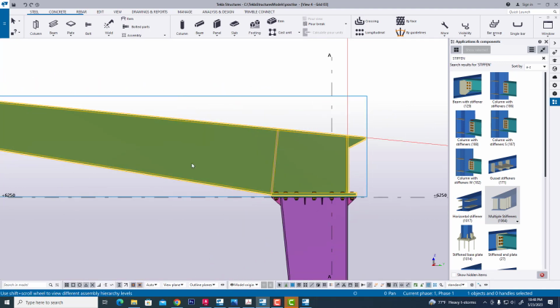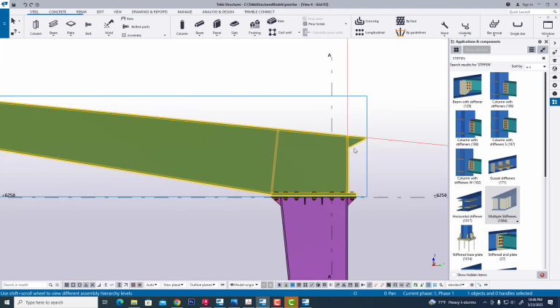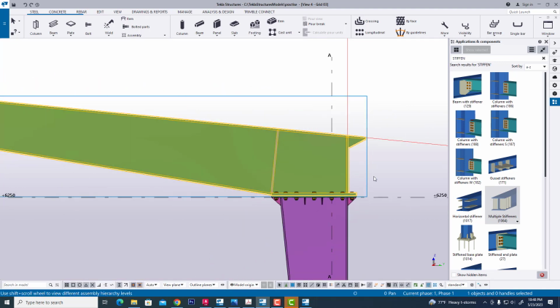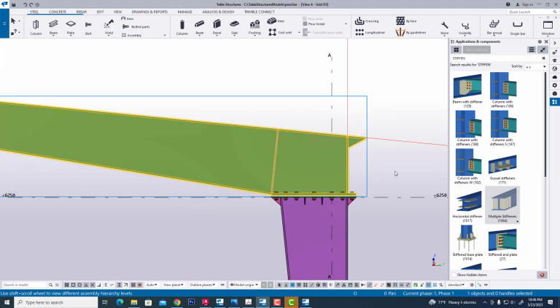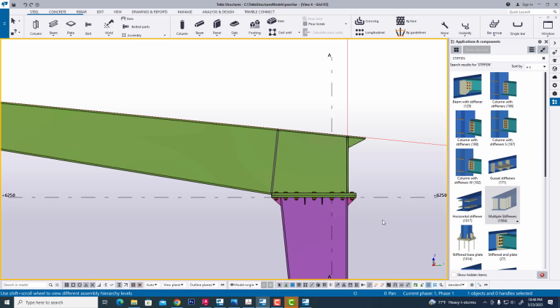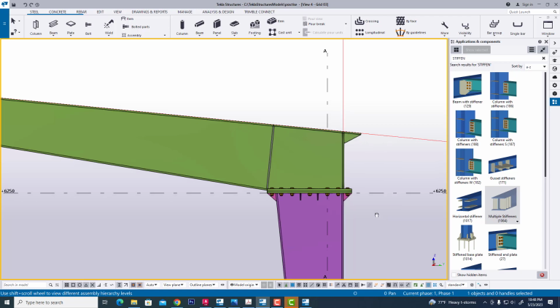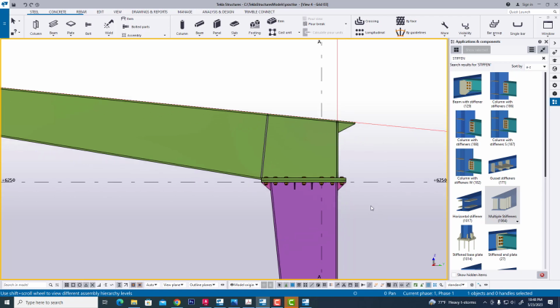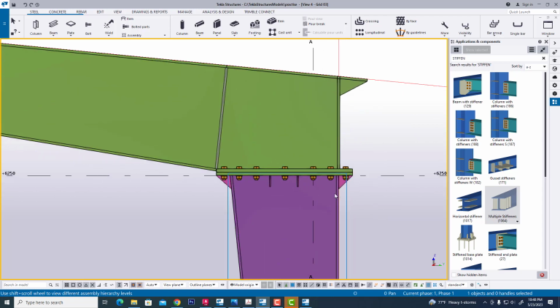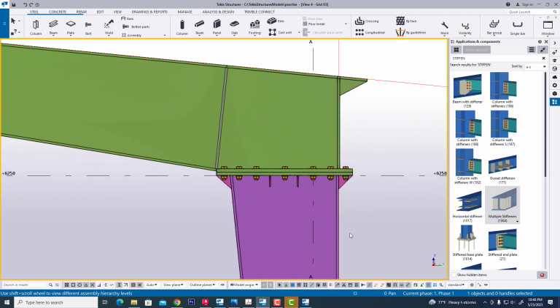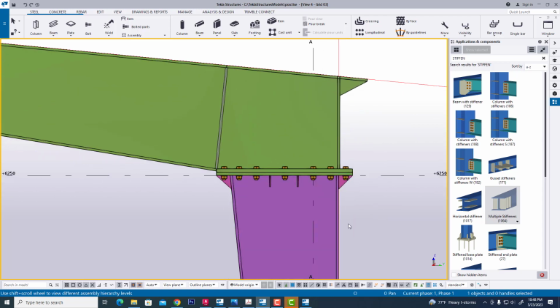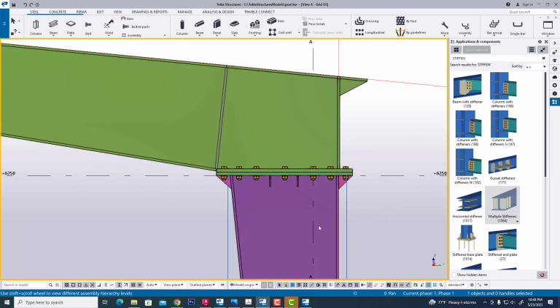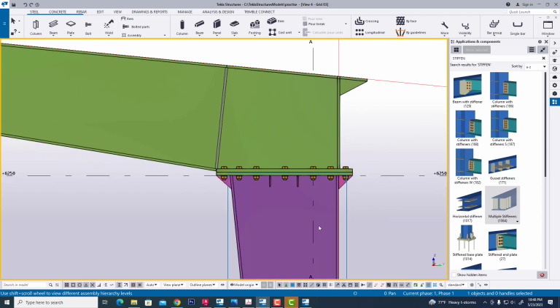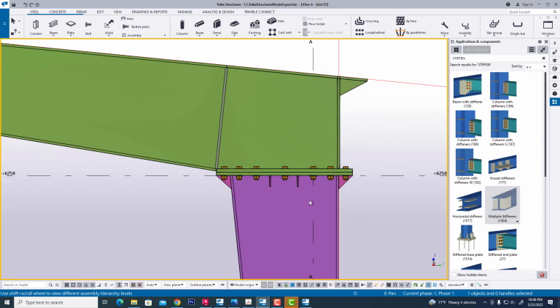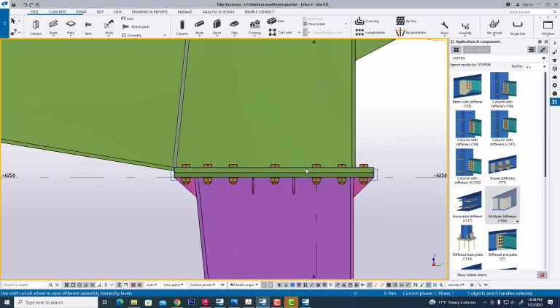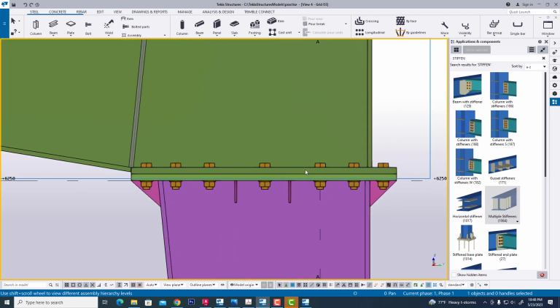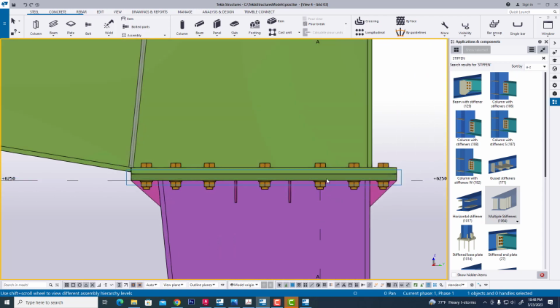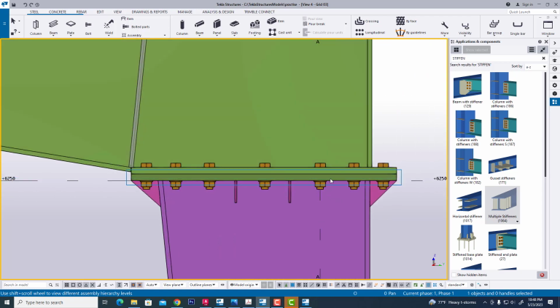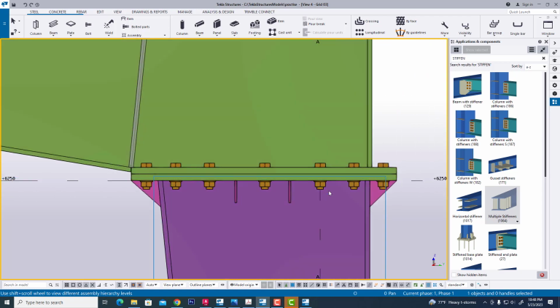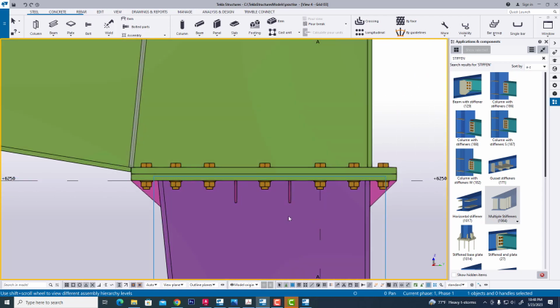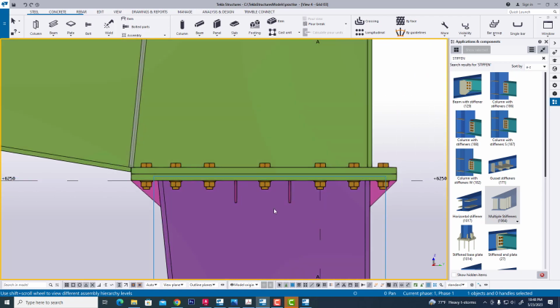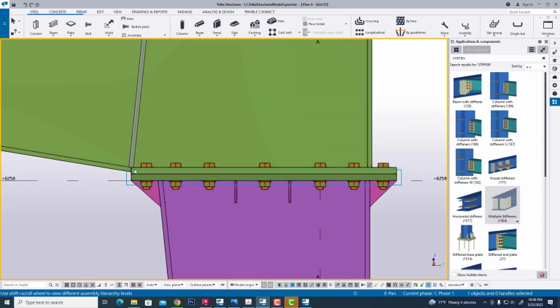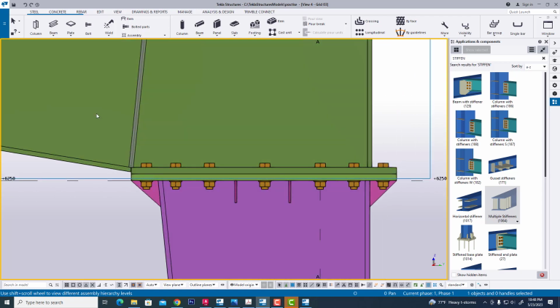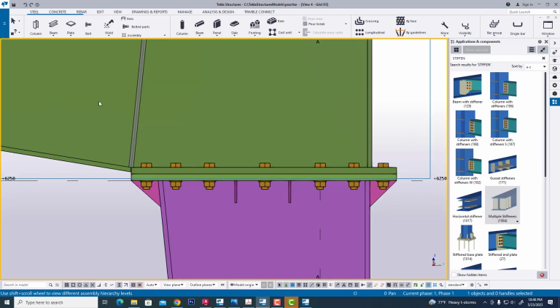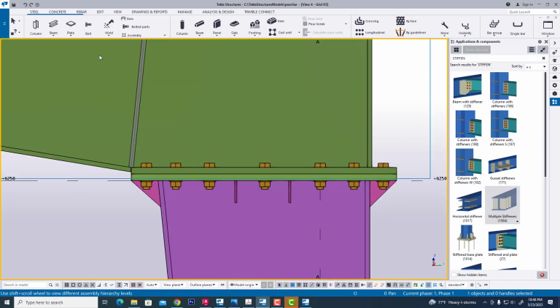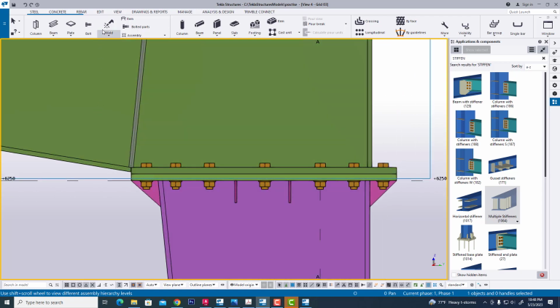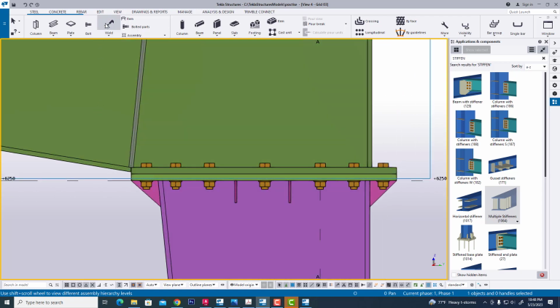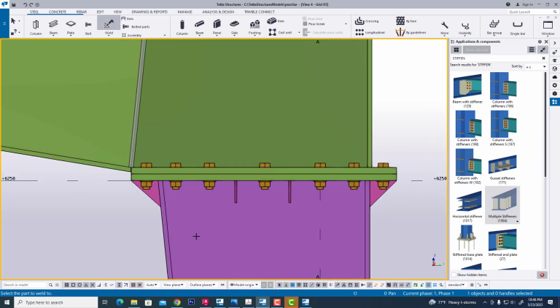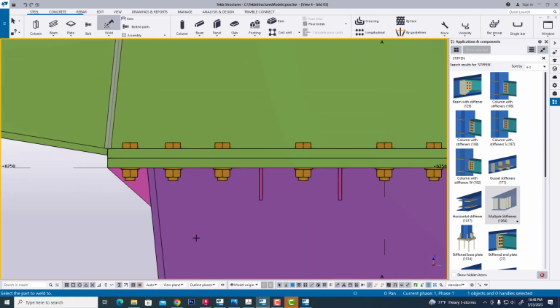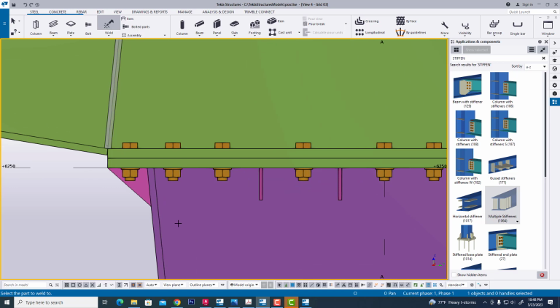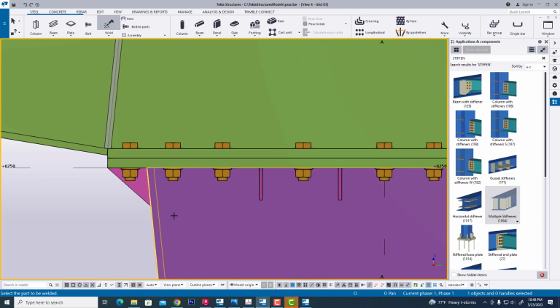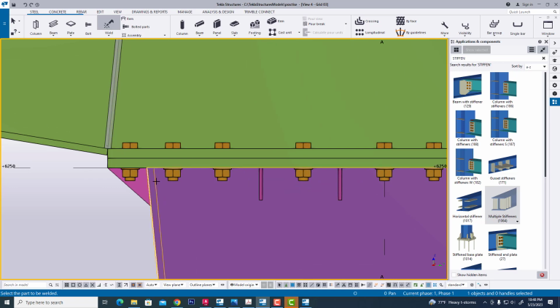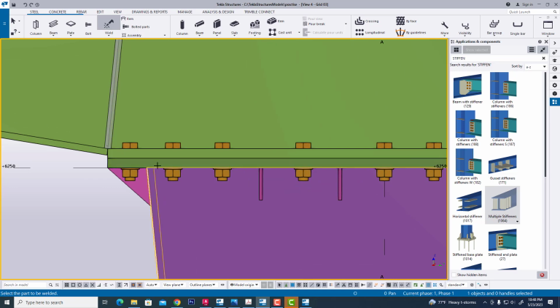It will be one assembly and the column cannot be connected to this end plate.